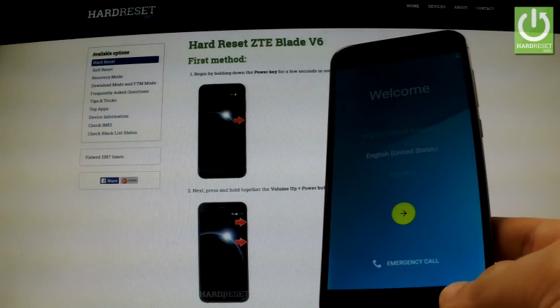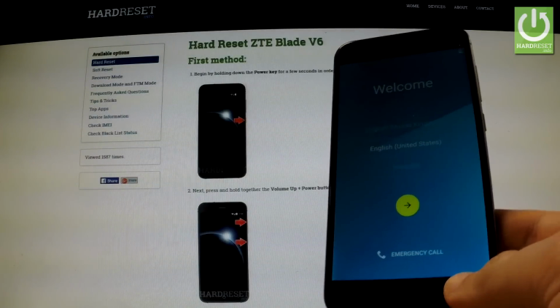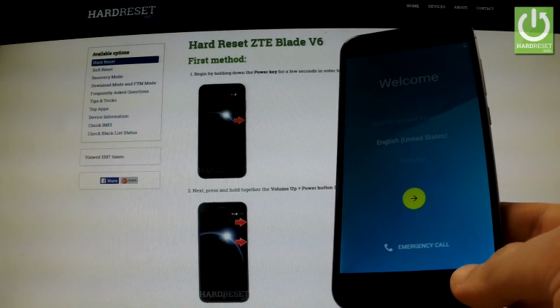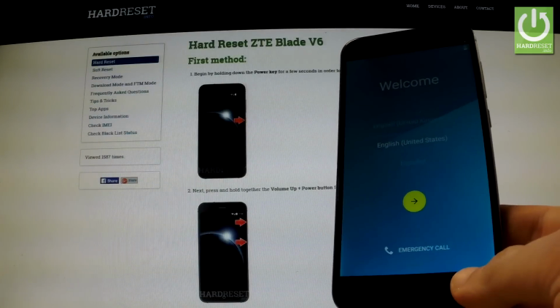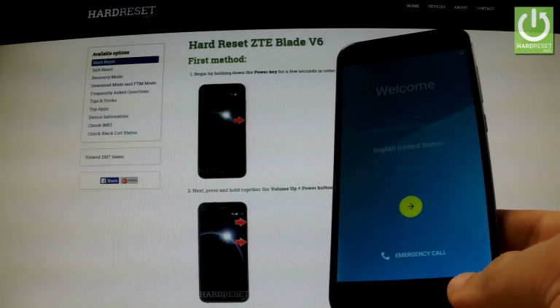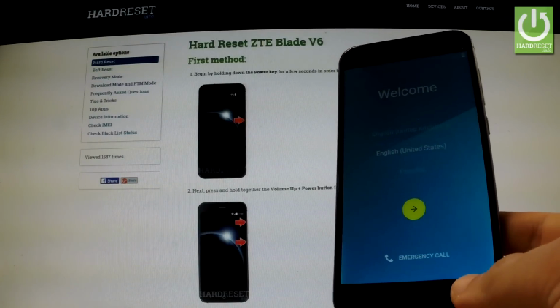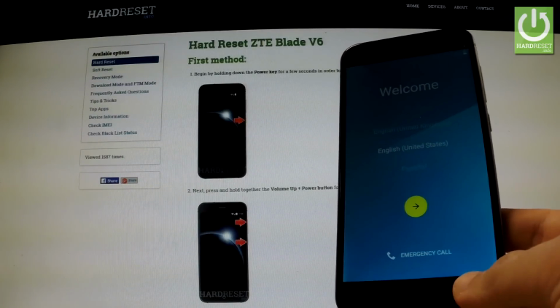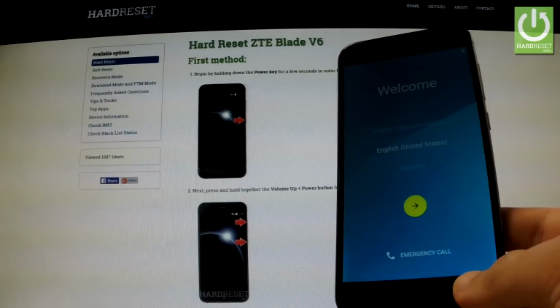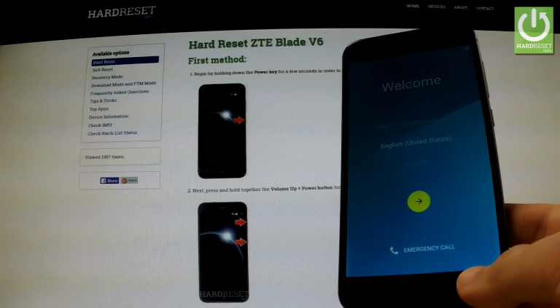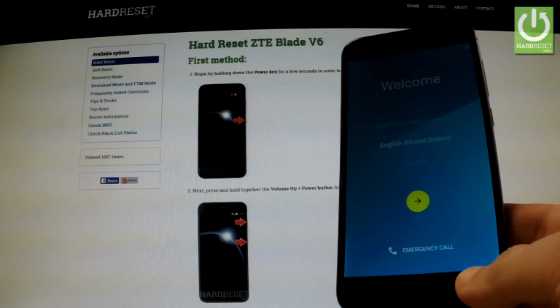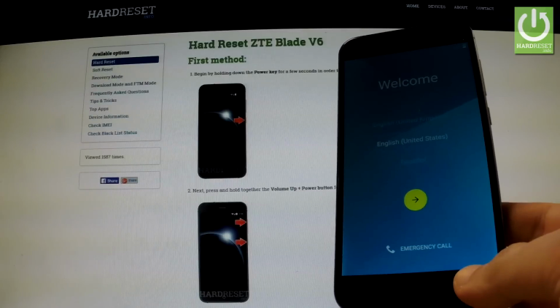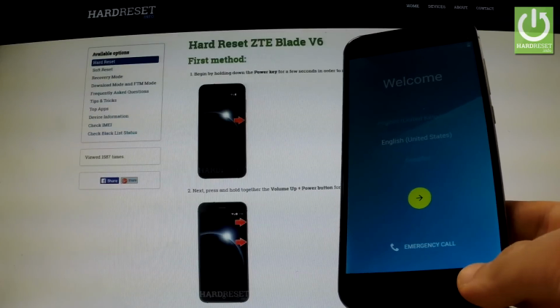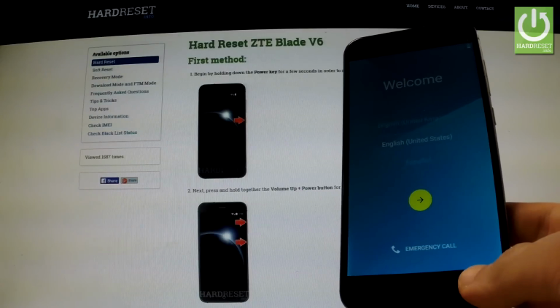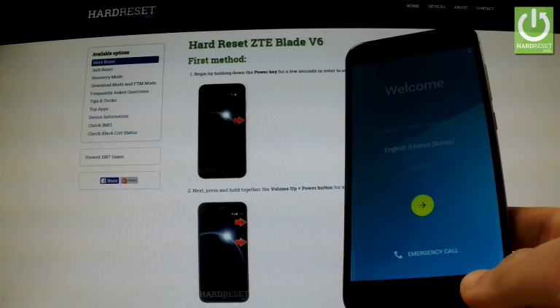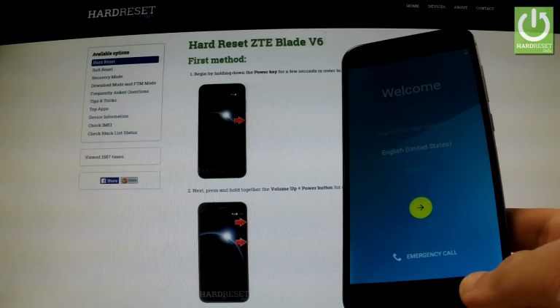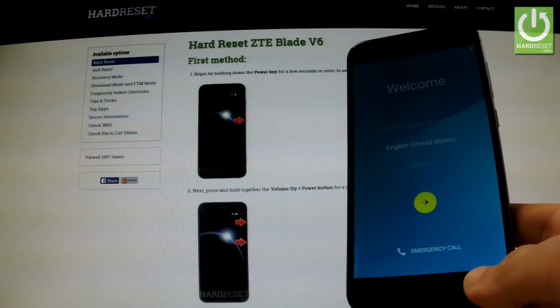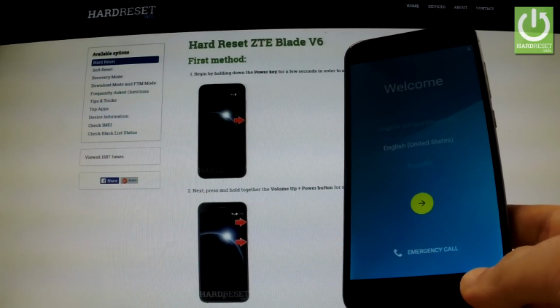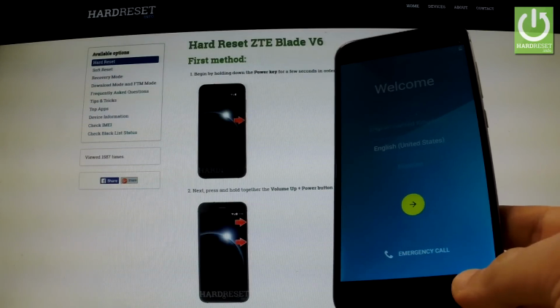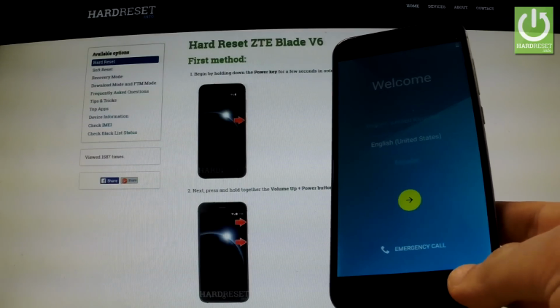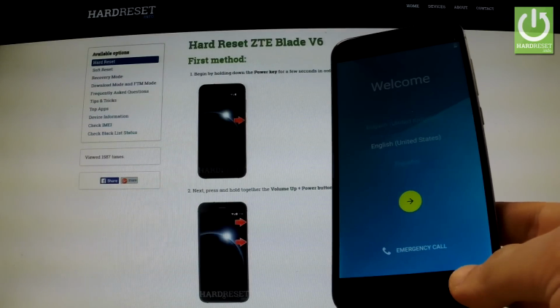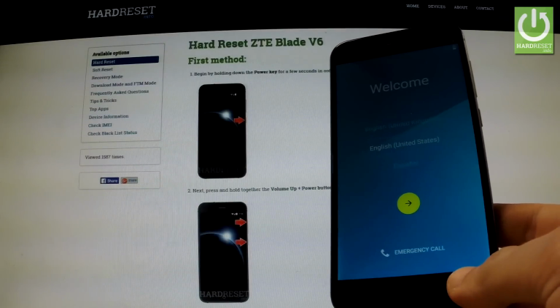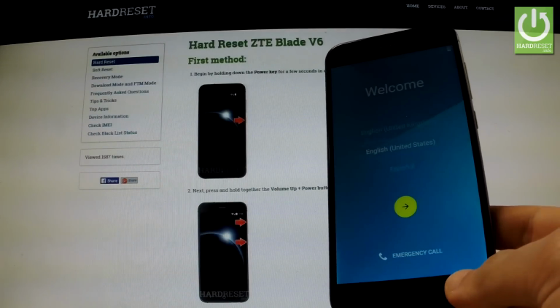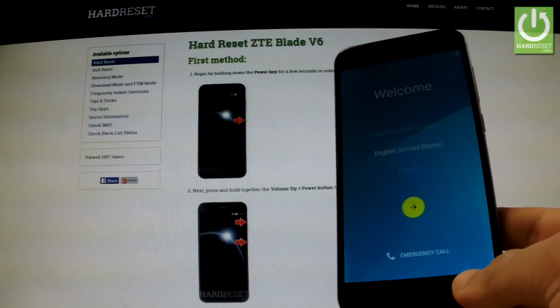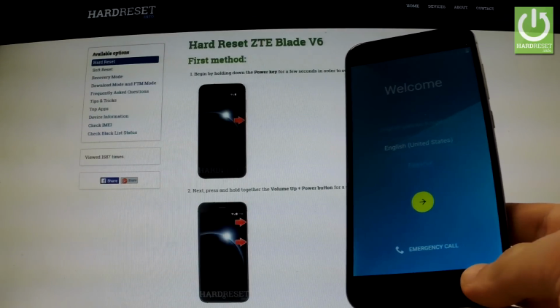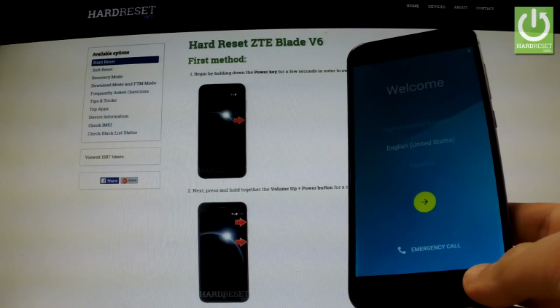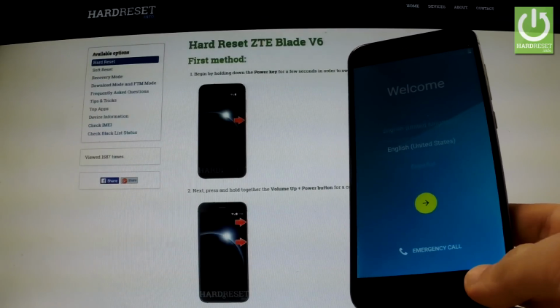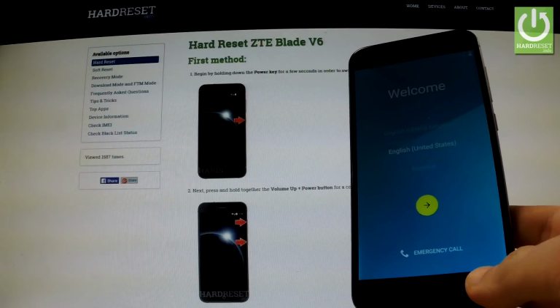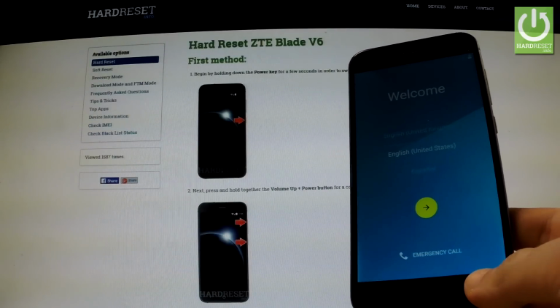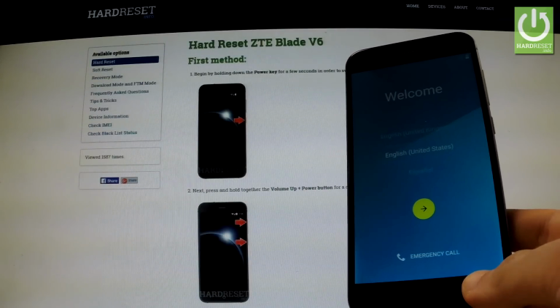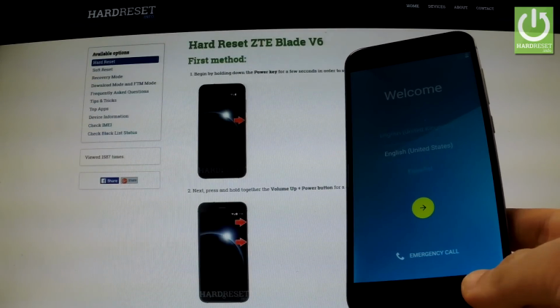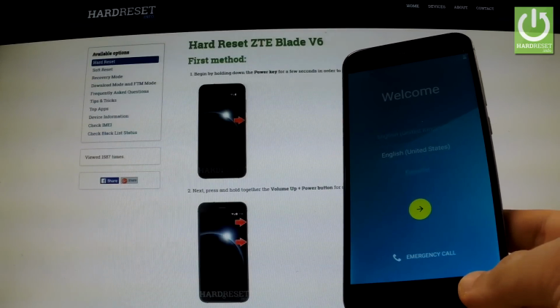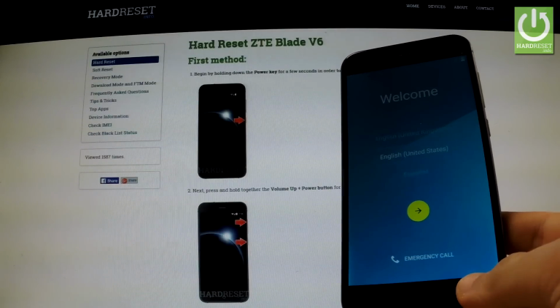Excellent, the welcome panel just appears on the screen. The factory reset operation has just been accomplished successfully.